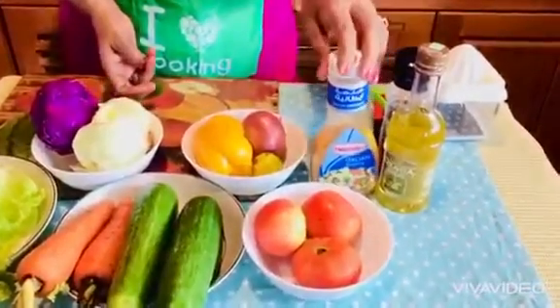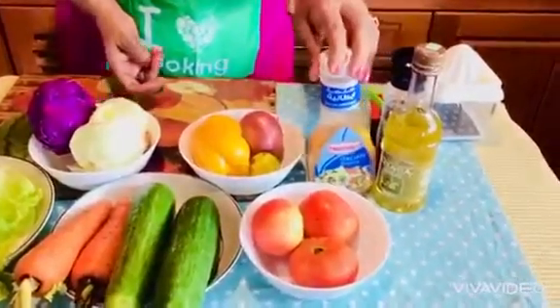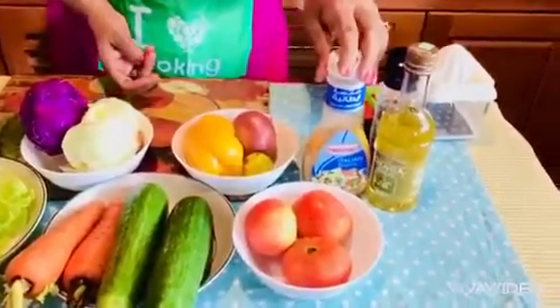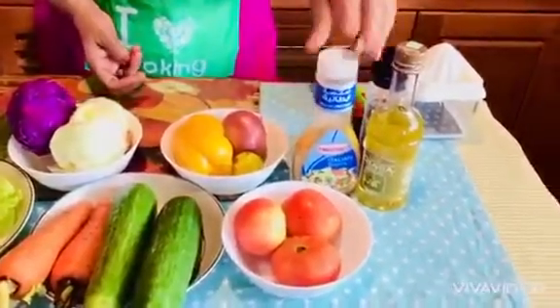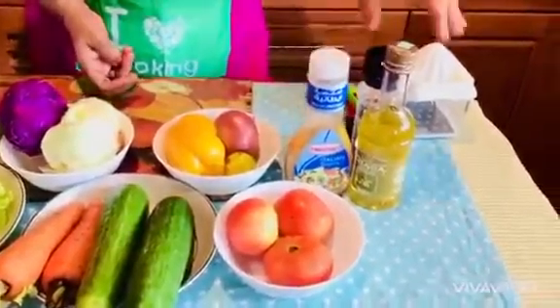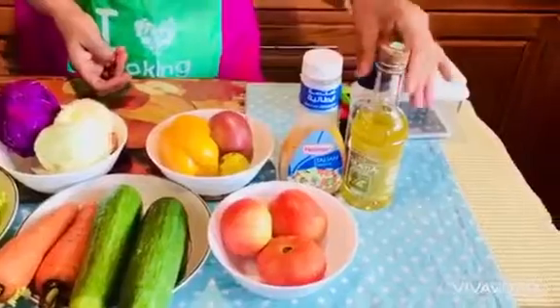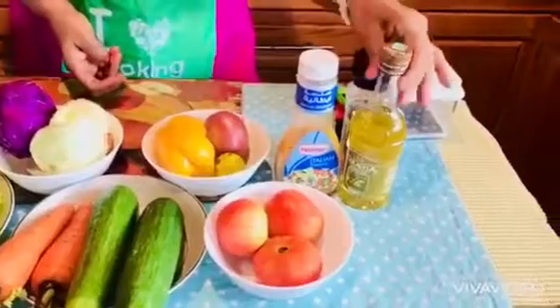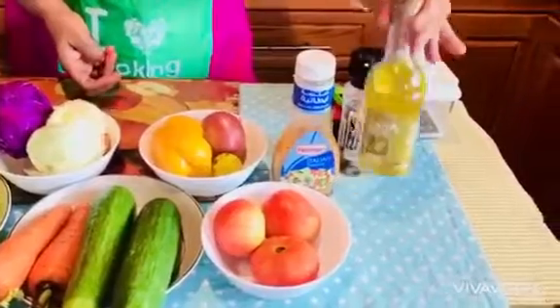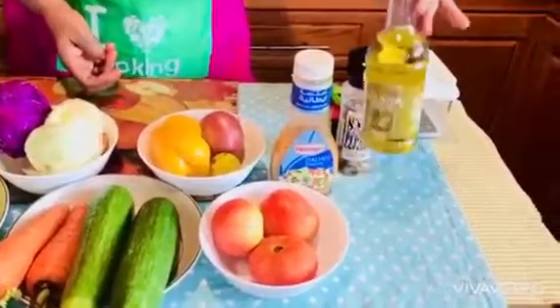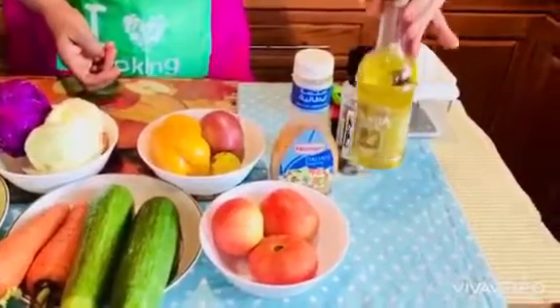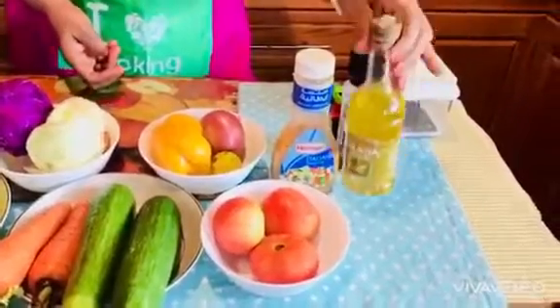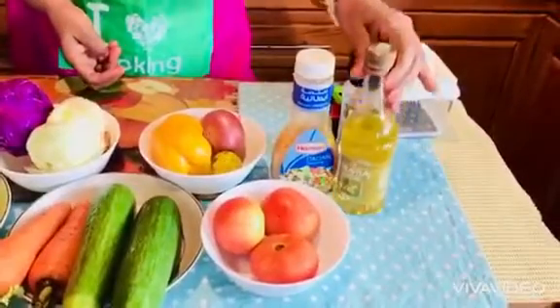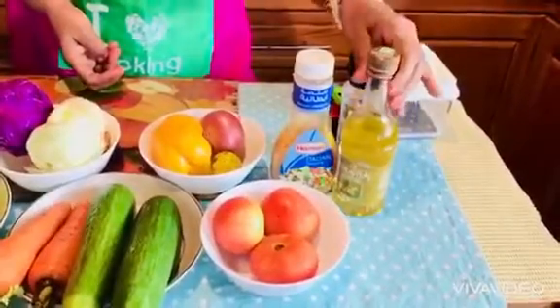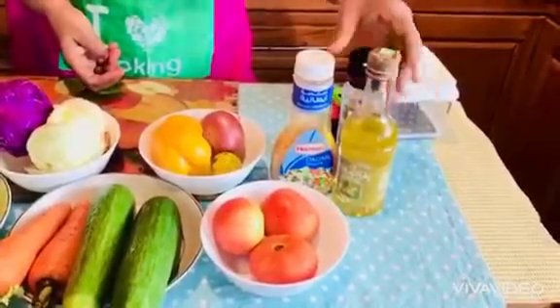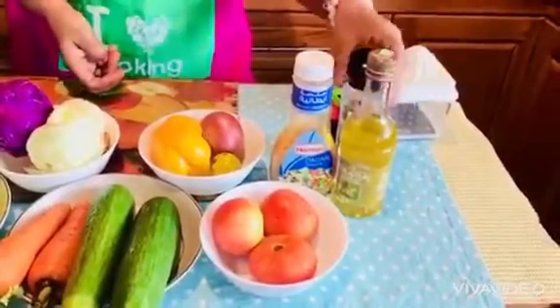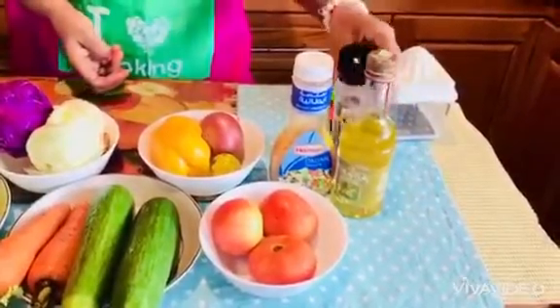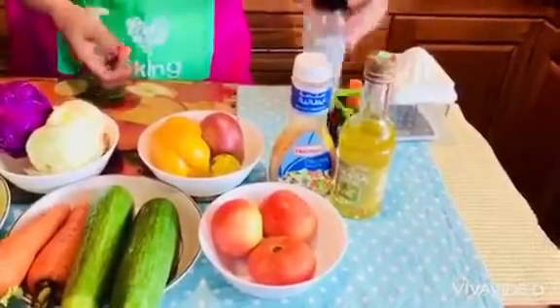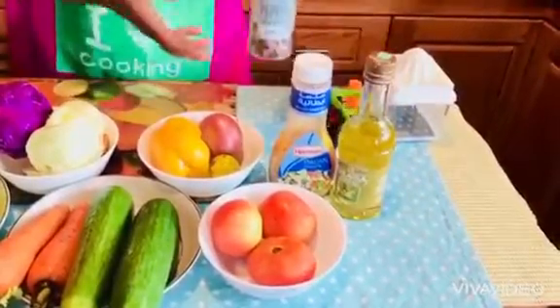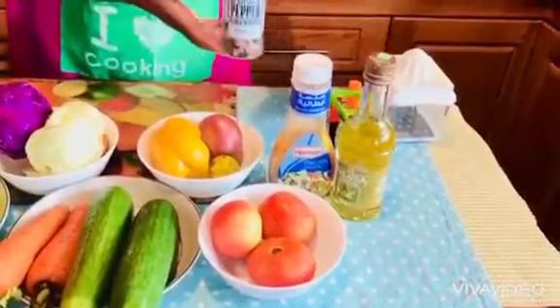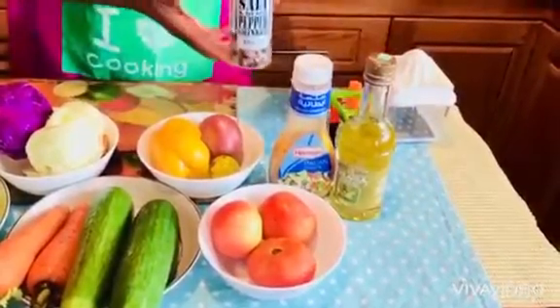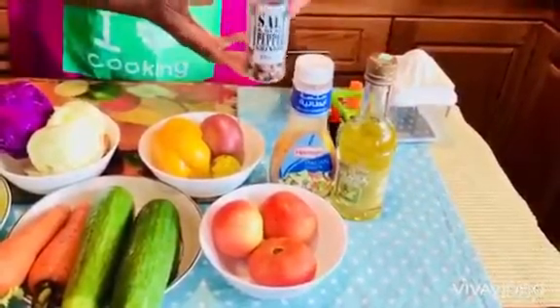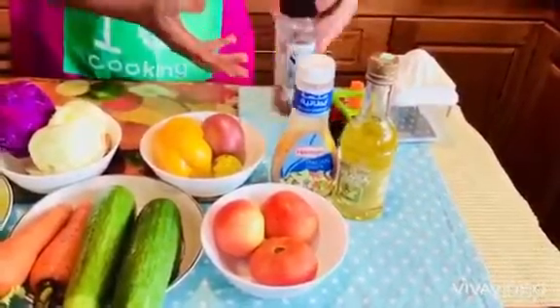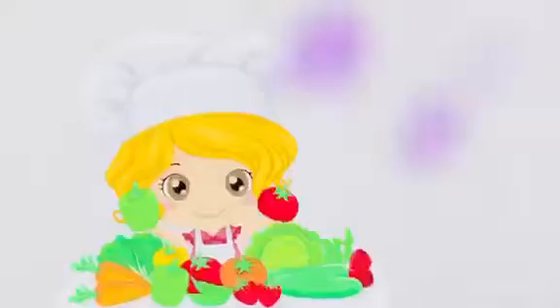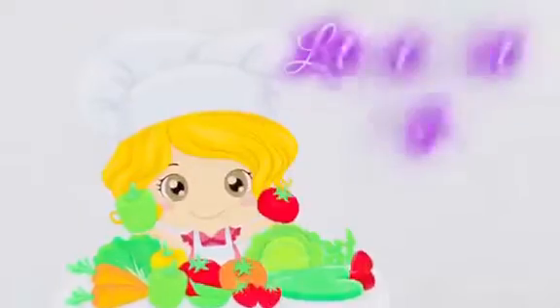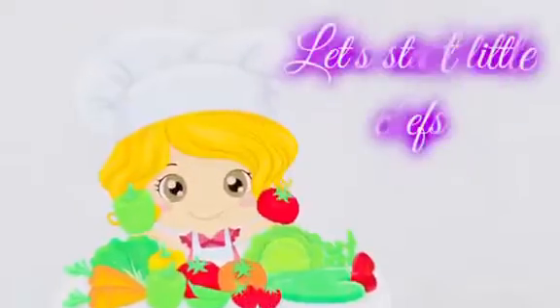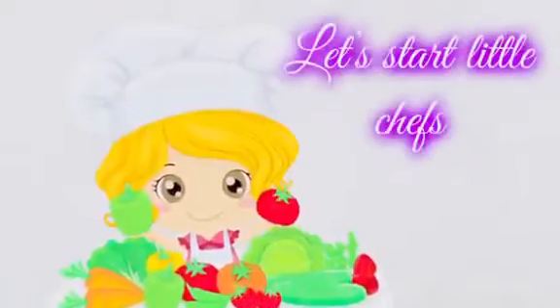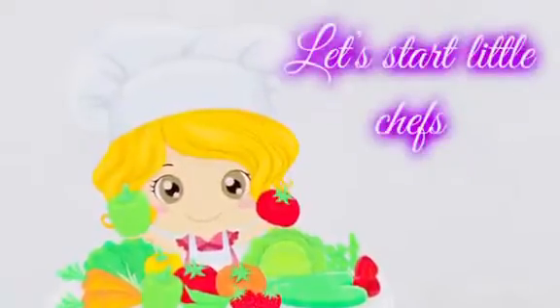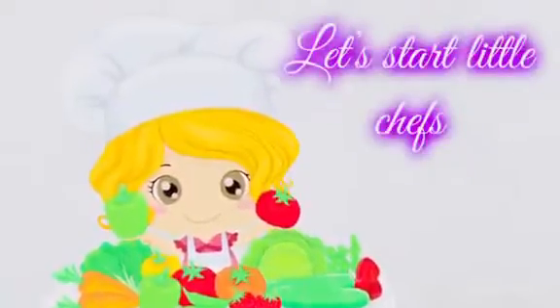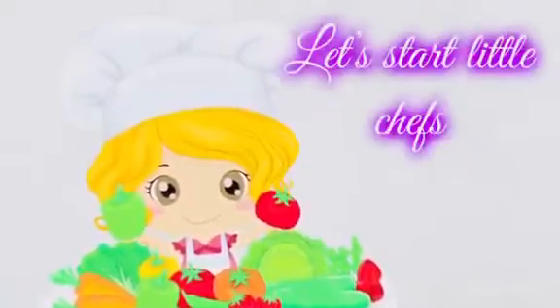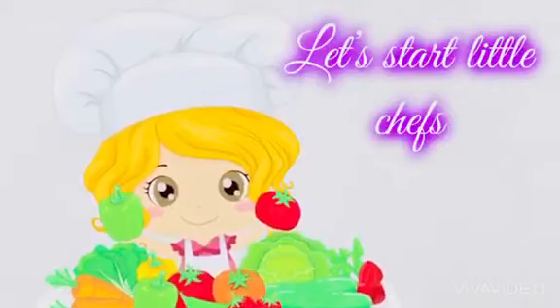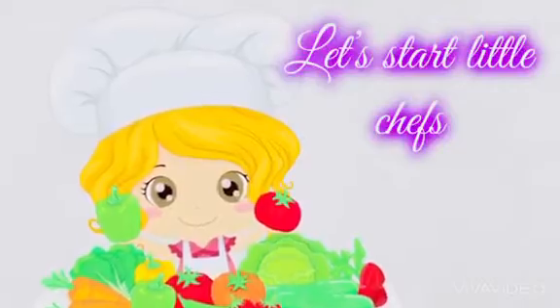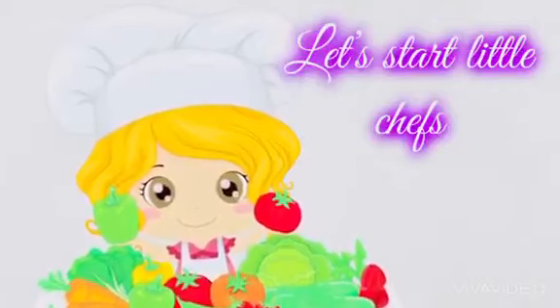Basil, olive oil, pepper and salt. Let's start my little chefs.